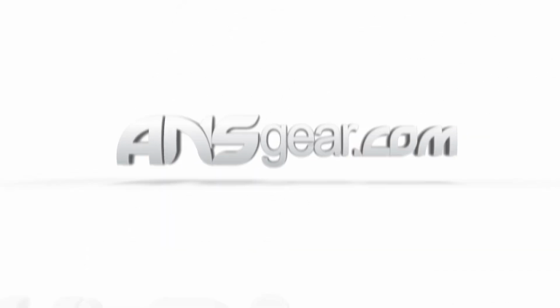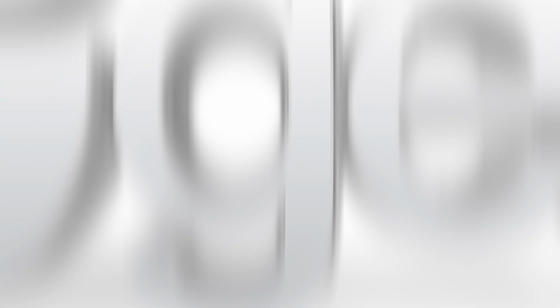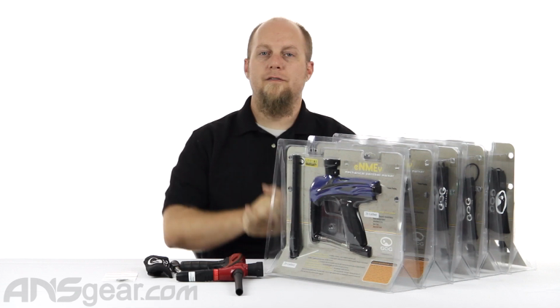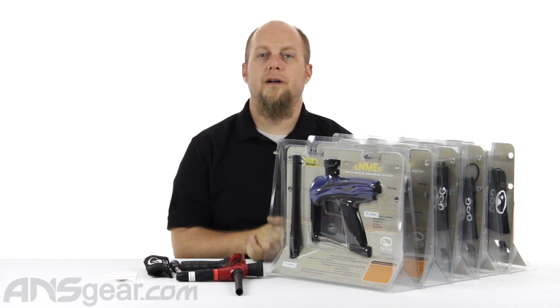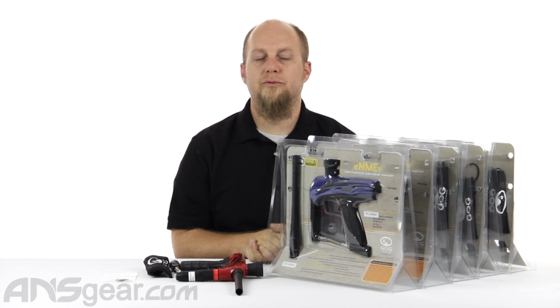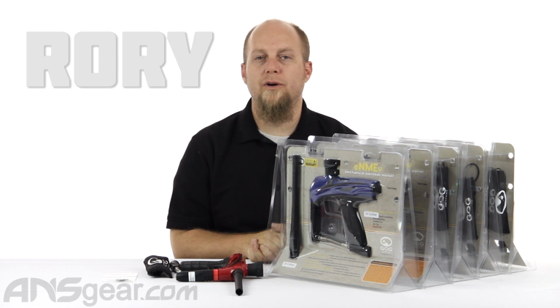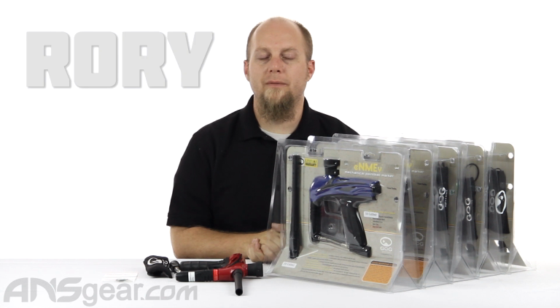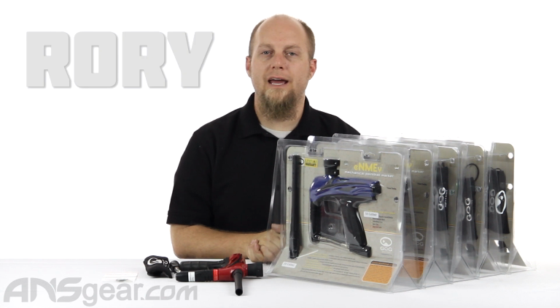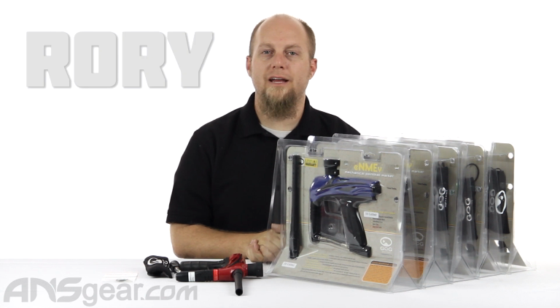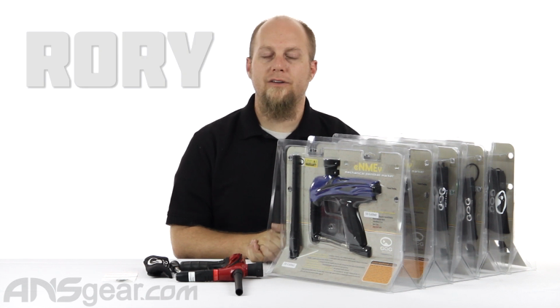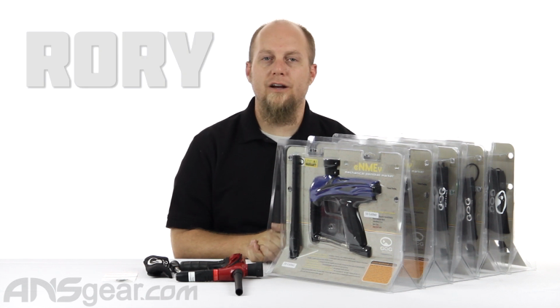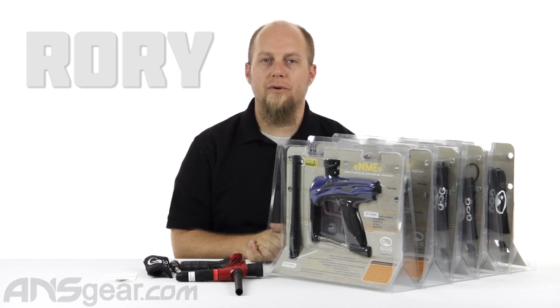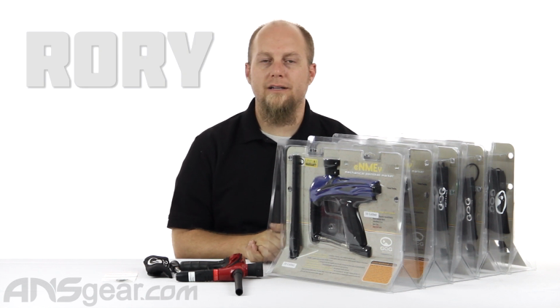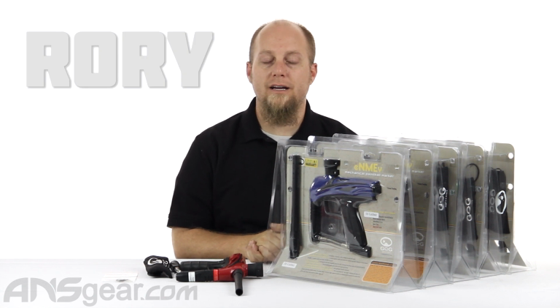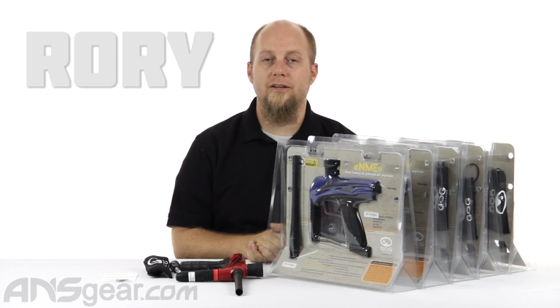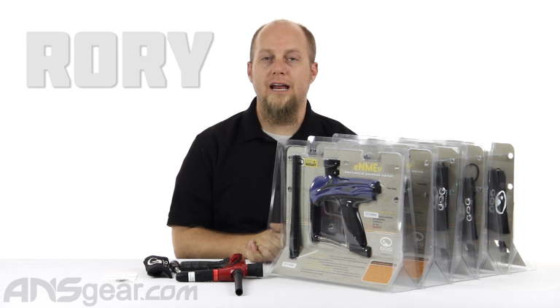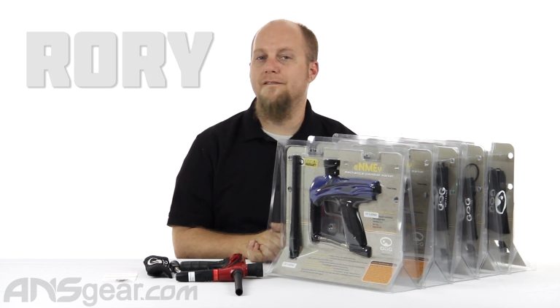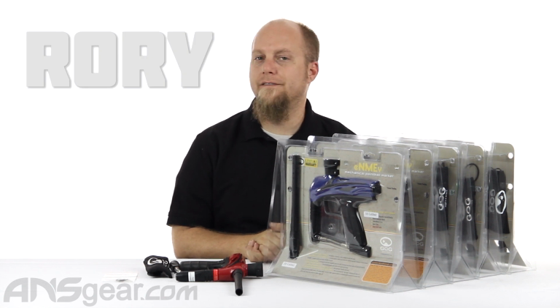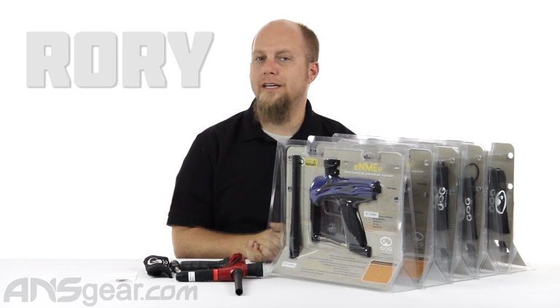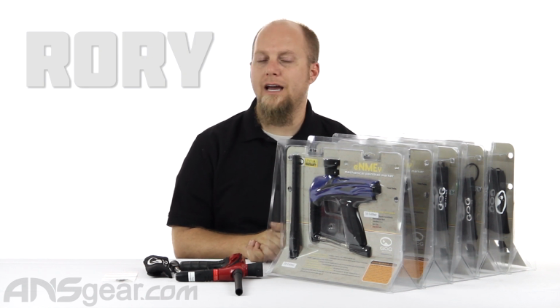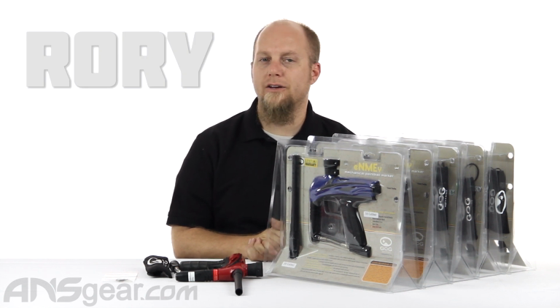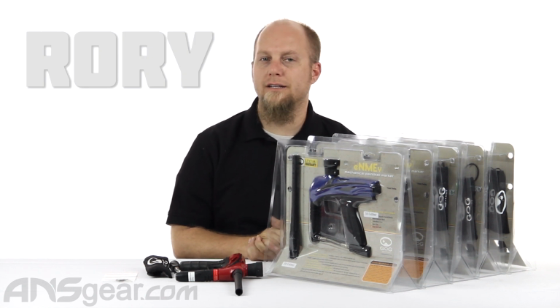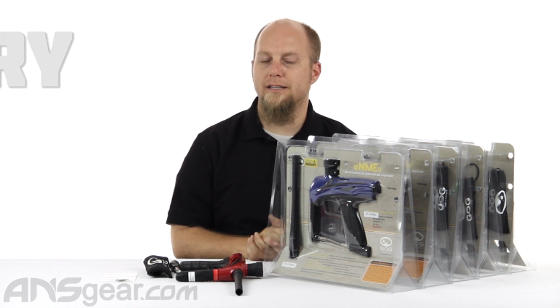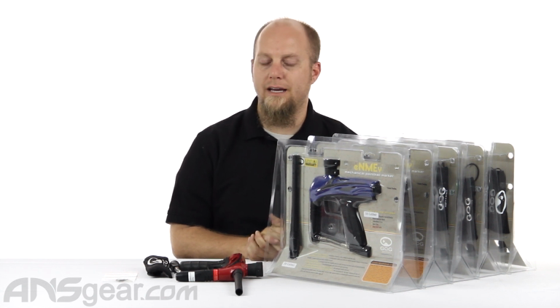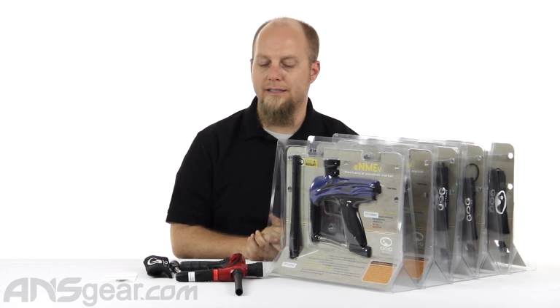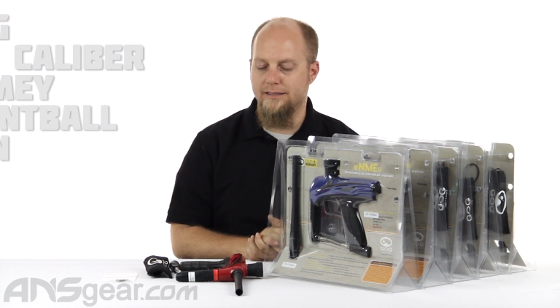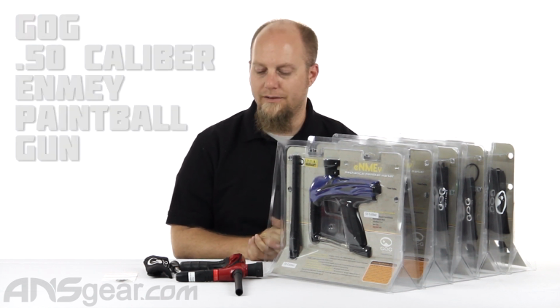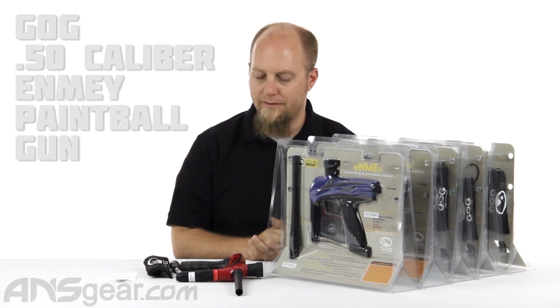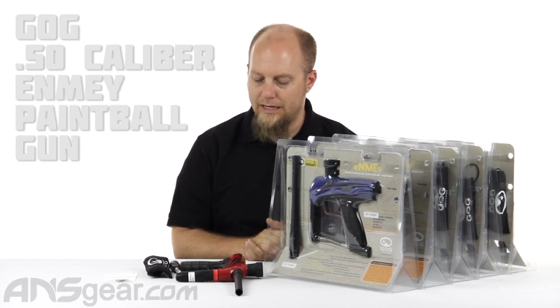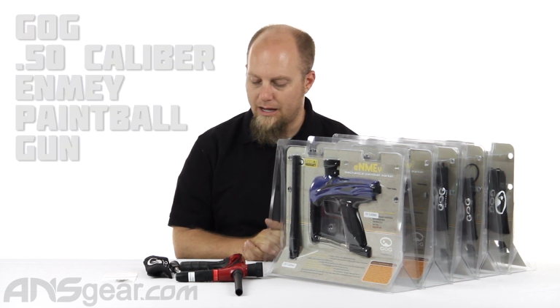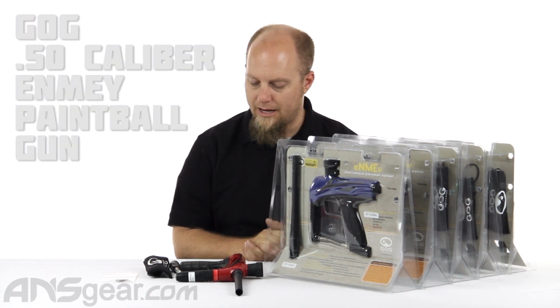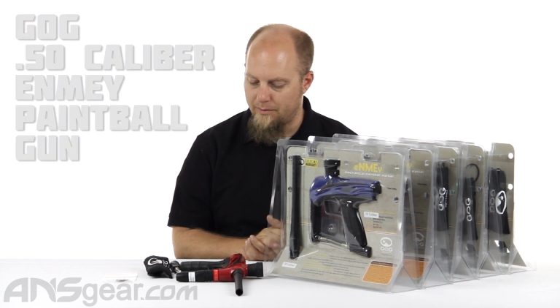Hey everybody, it's Rory from A&S Gear and we're going to take a look at a 50 cal gun today. This is the 50 cal enemy.